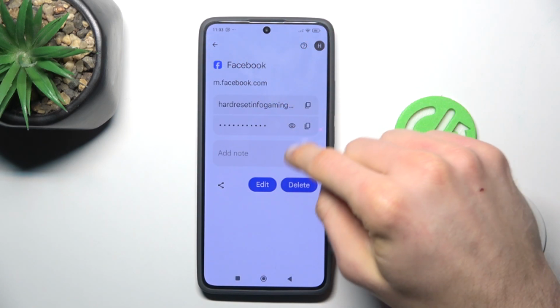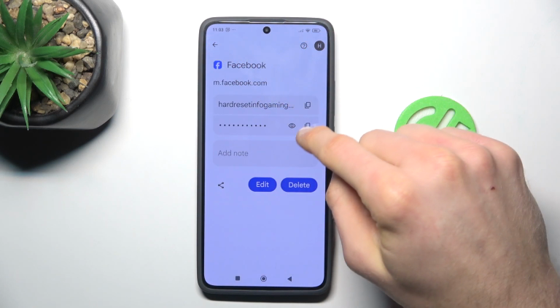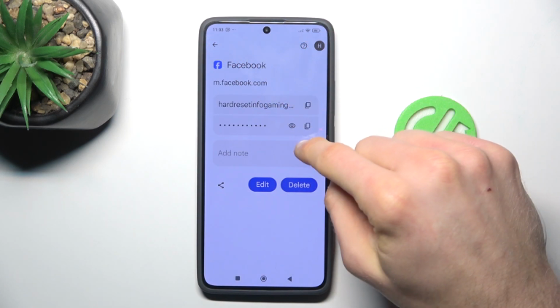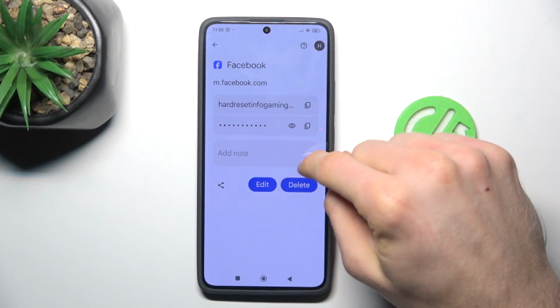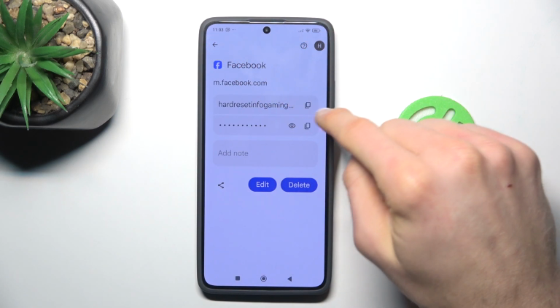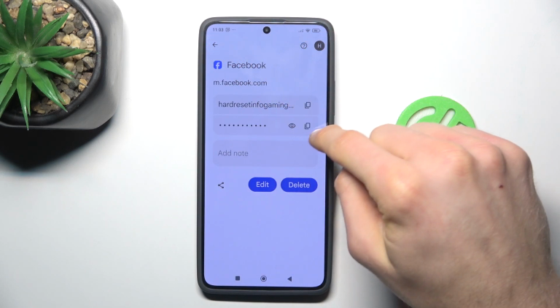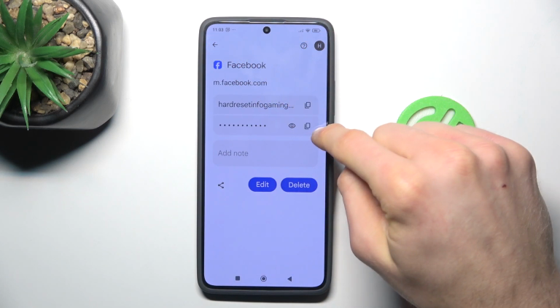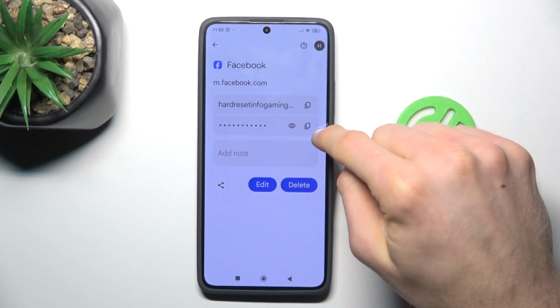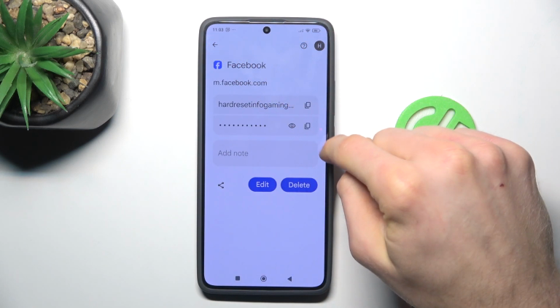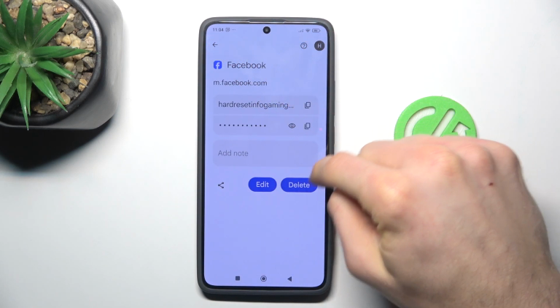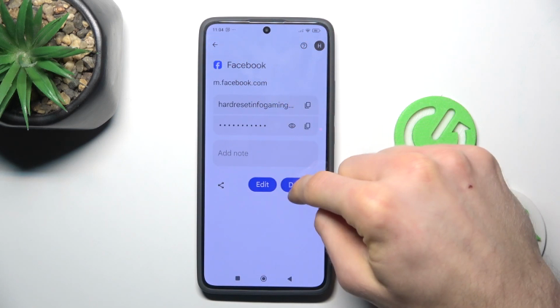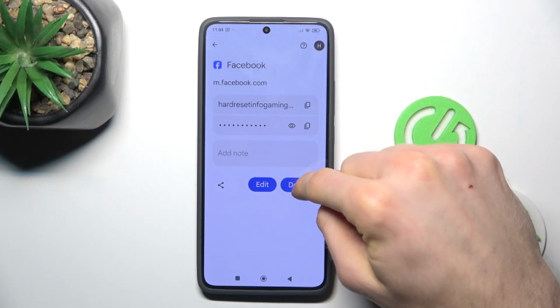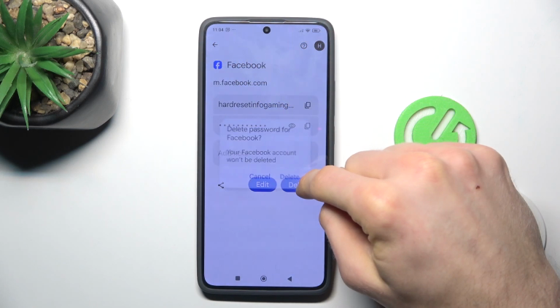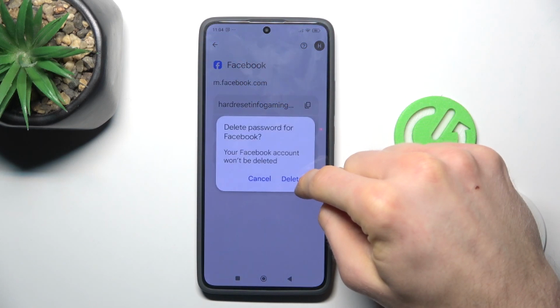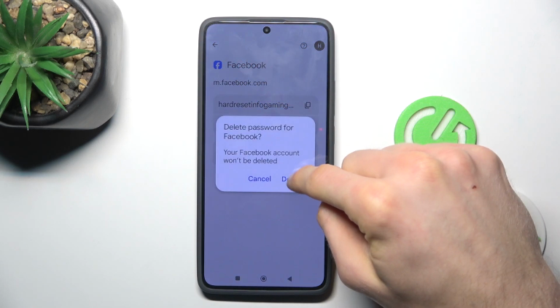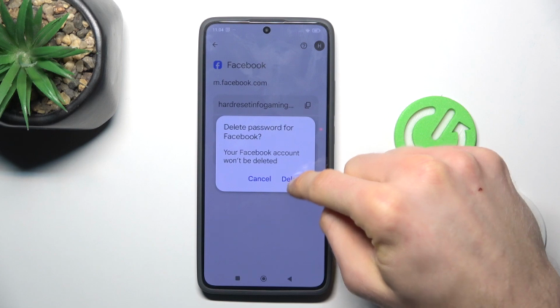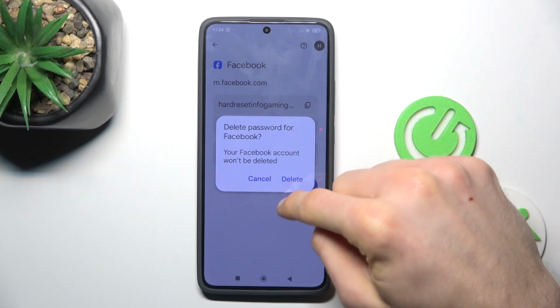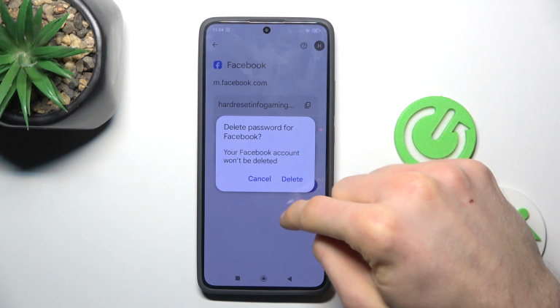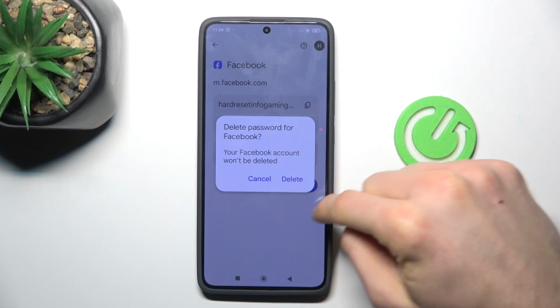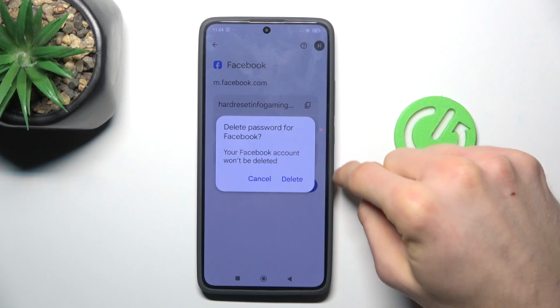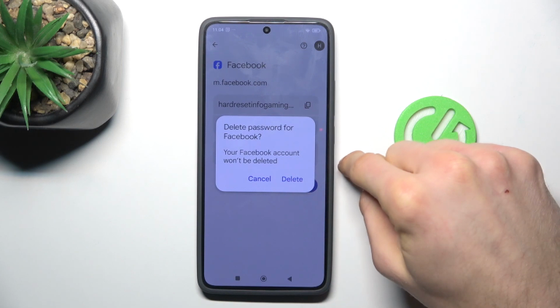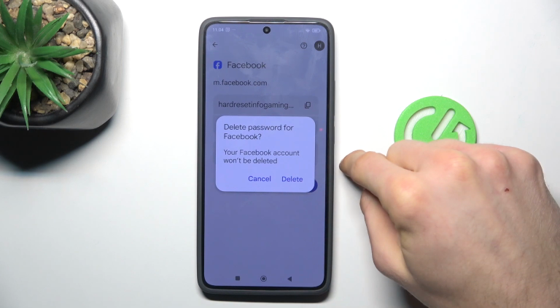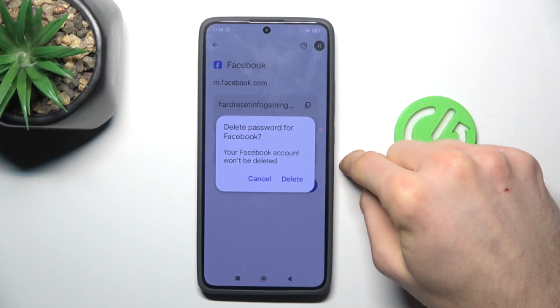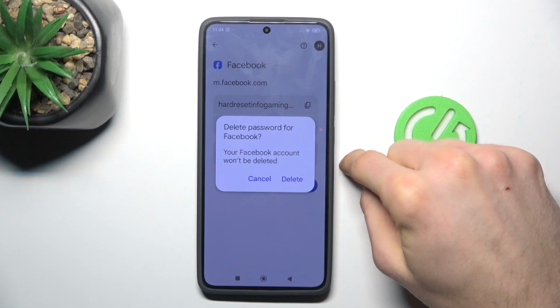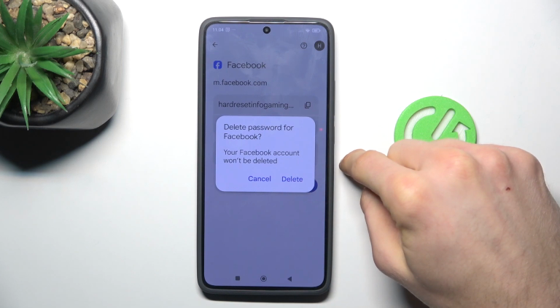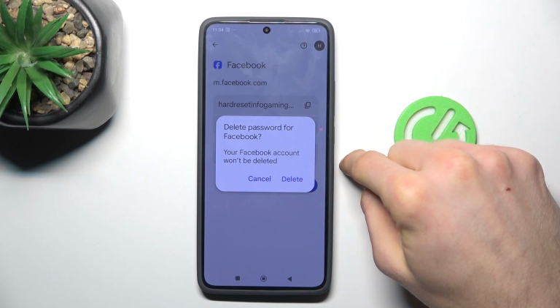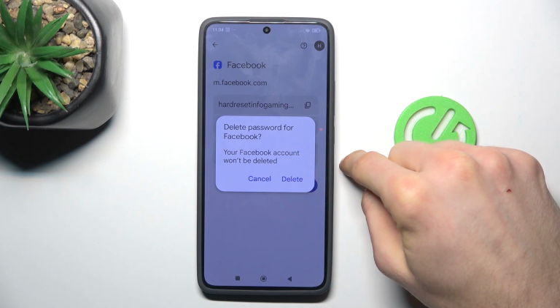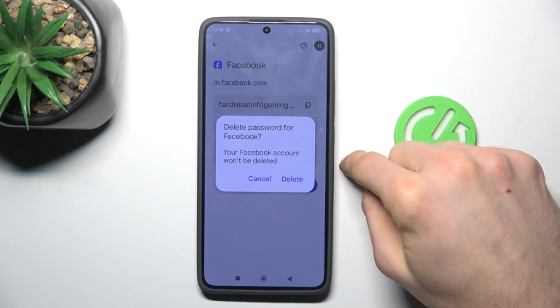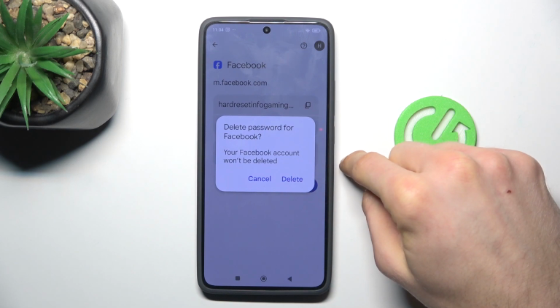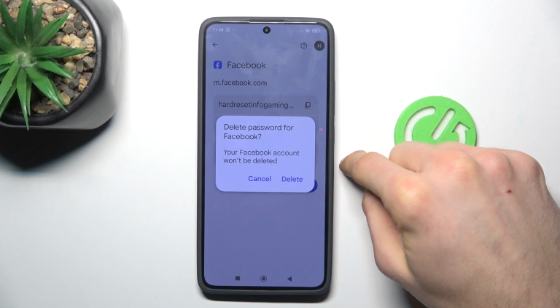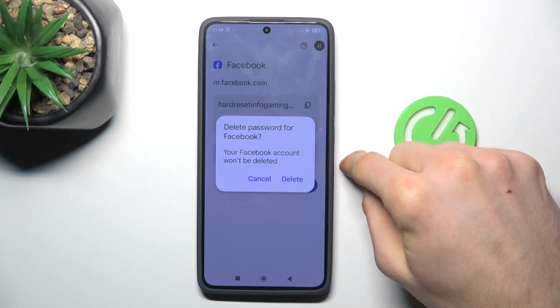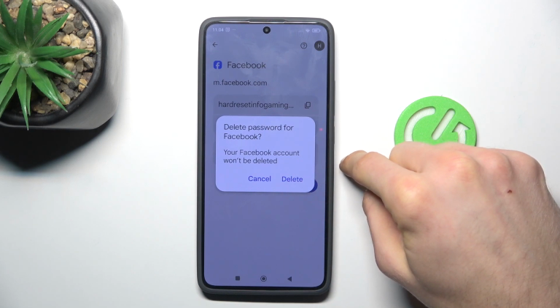We can also delete this password from our device by tapping Delete, and confirming by tapping Delete again. That's all, thanks for watching, bye!